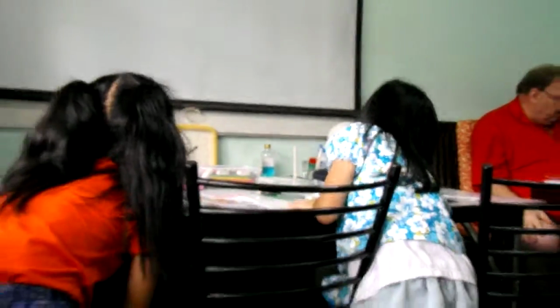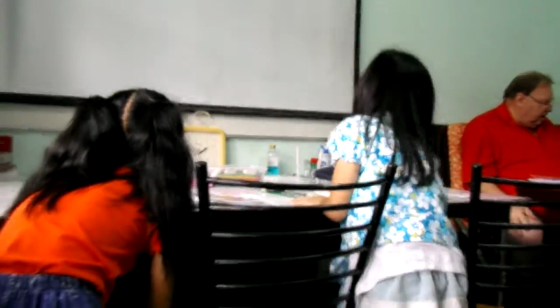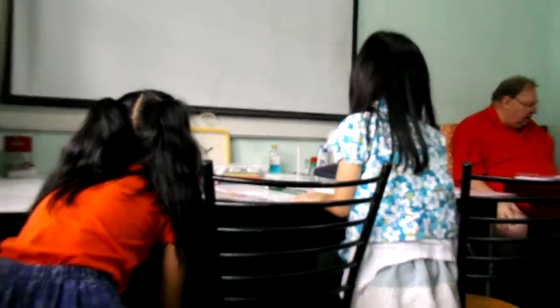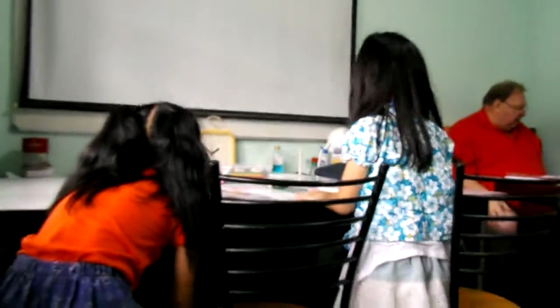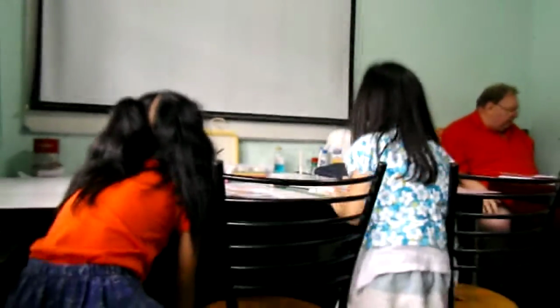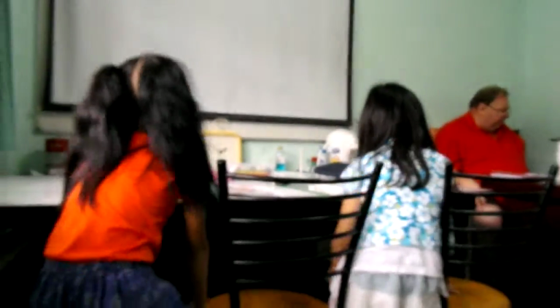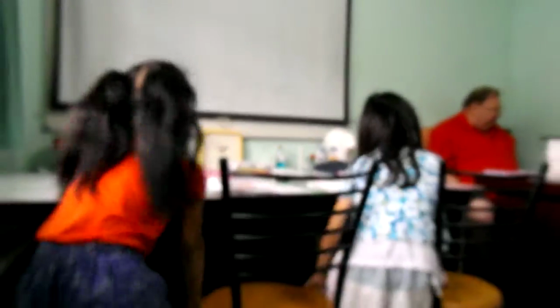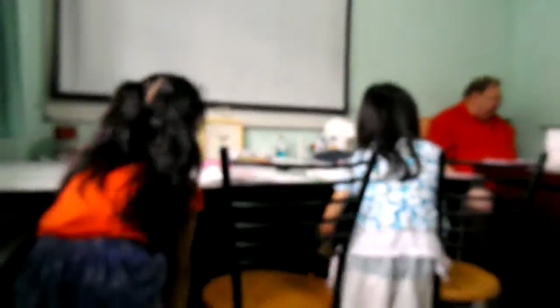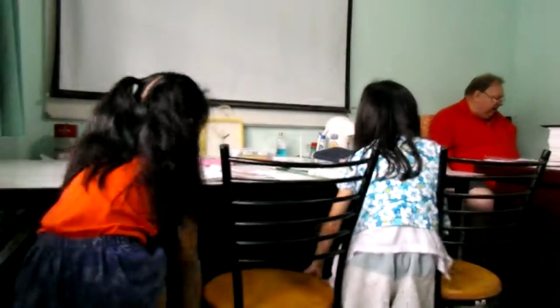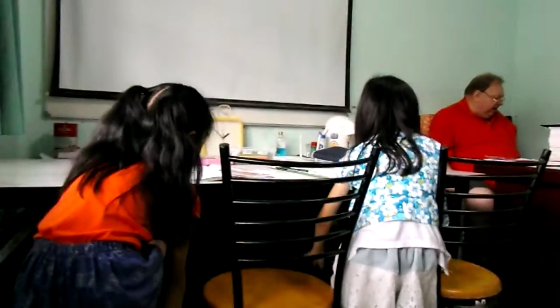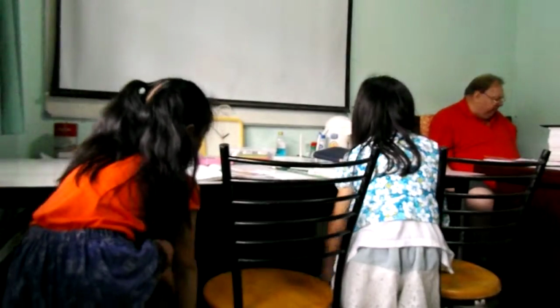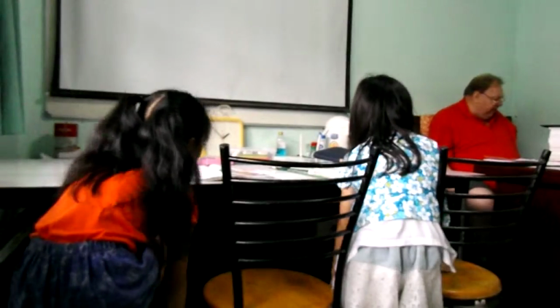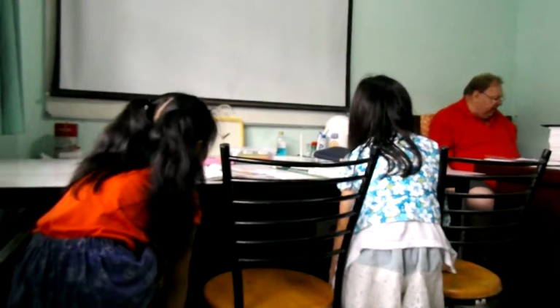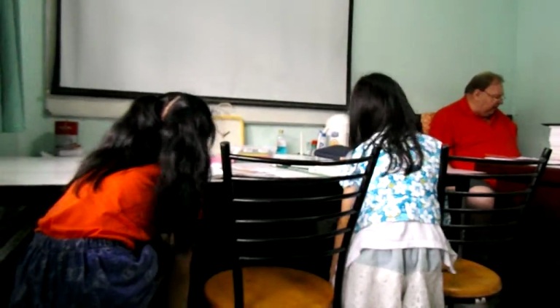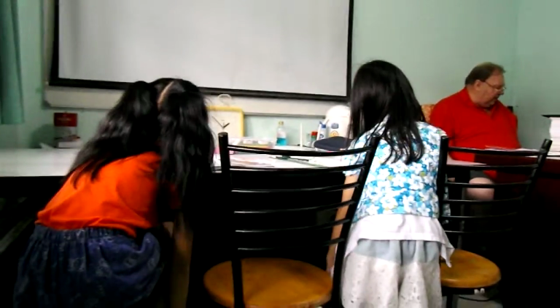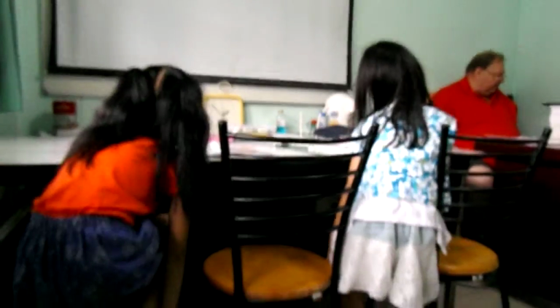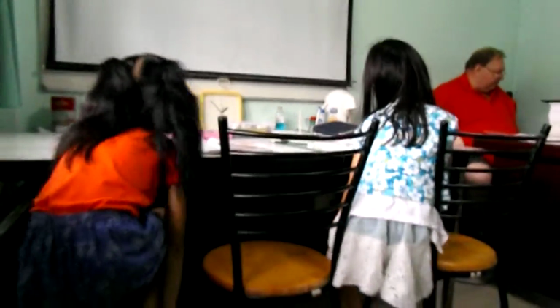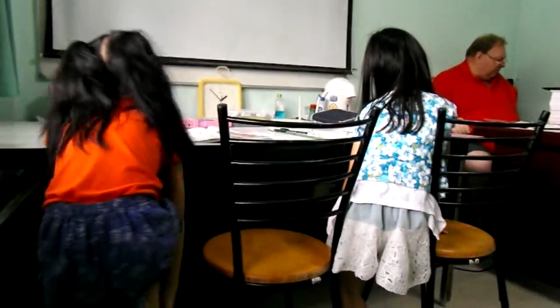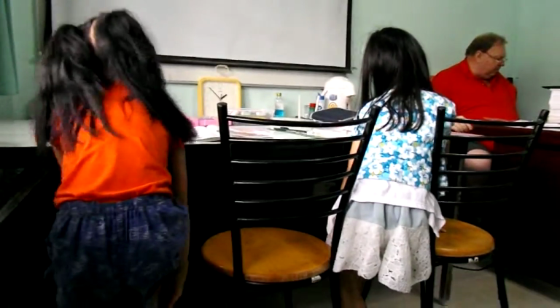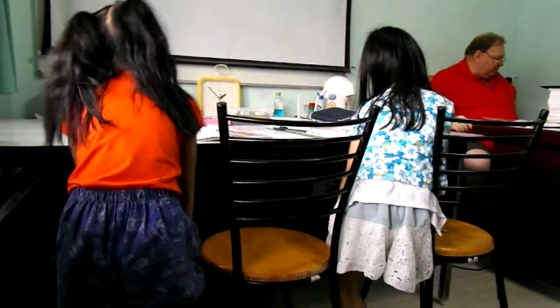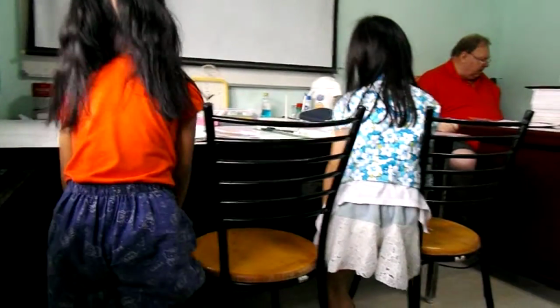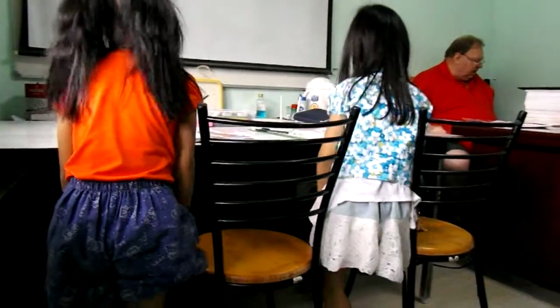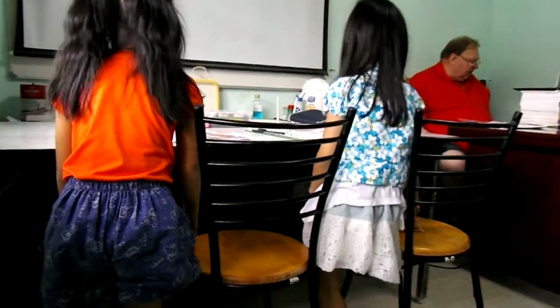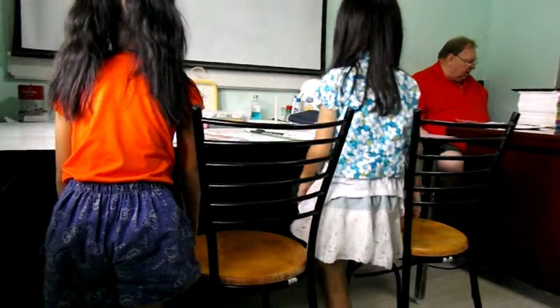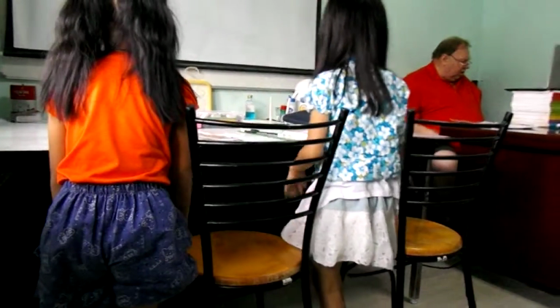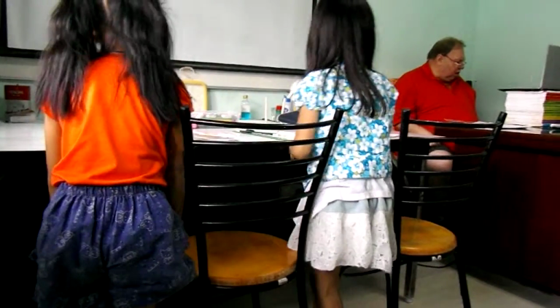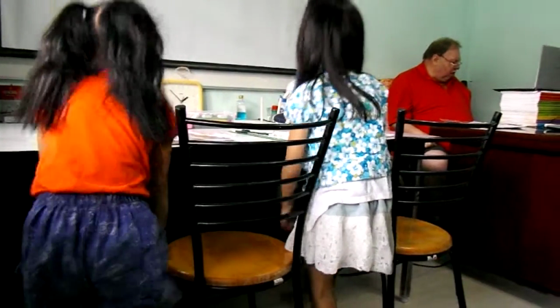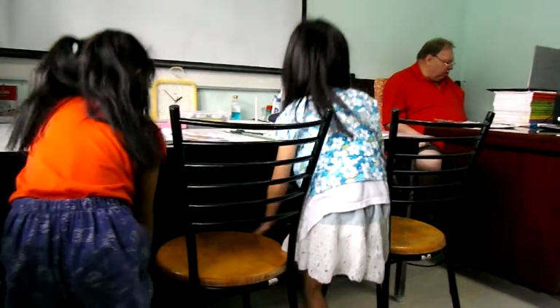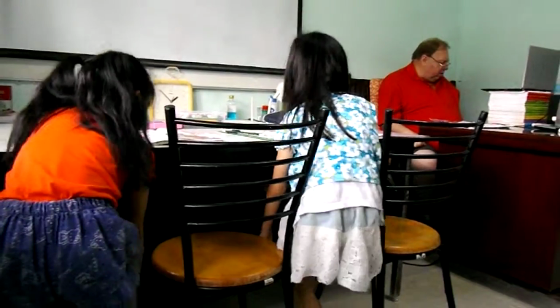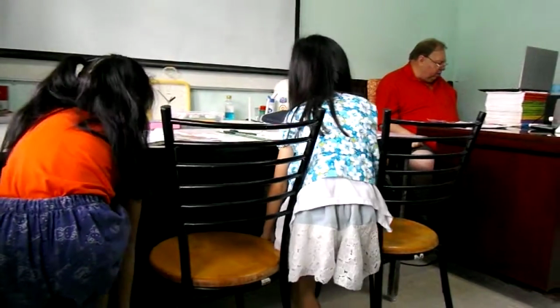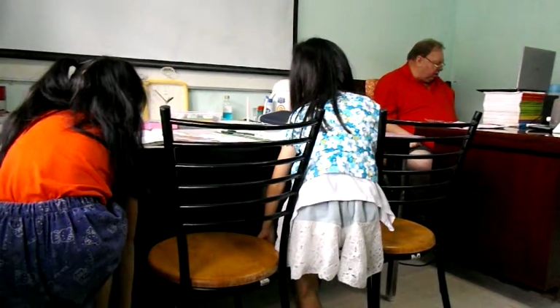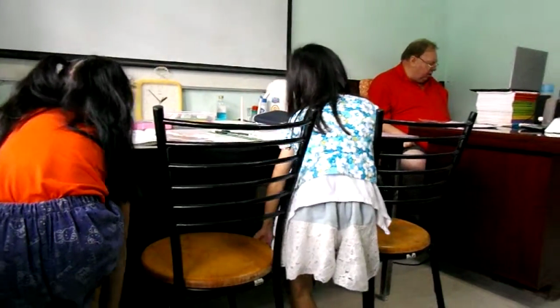Touch your feet, feet, feet. Touch your toes, toes, toes.